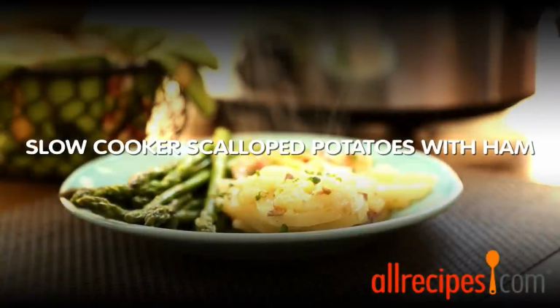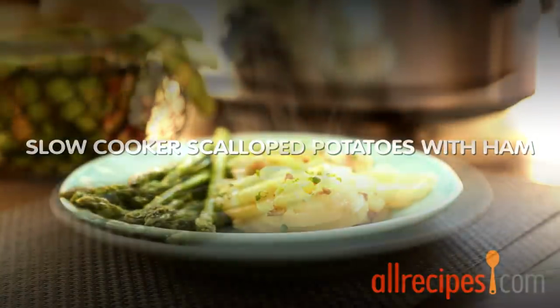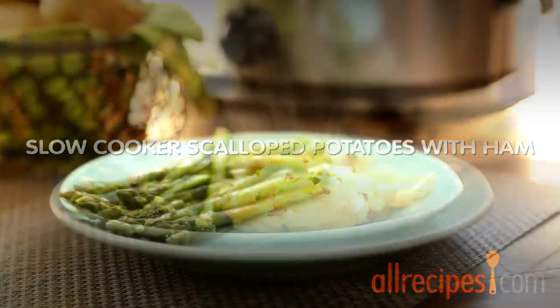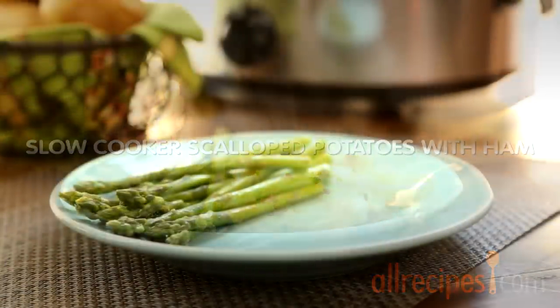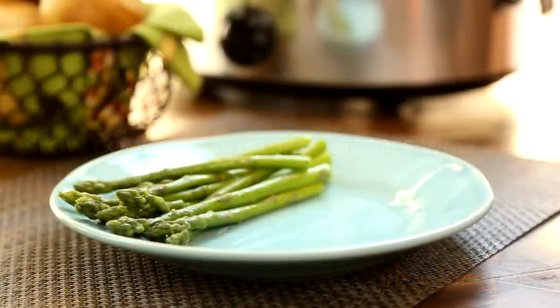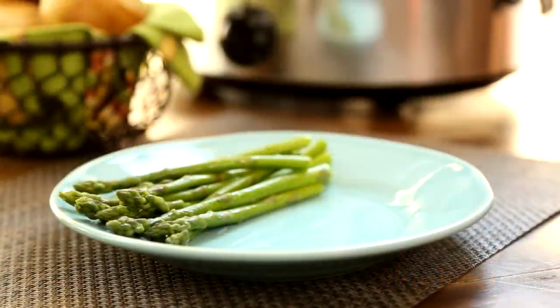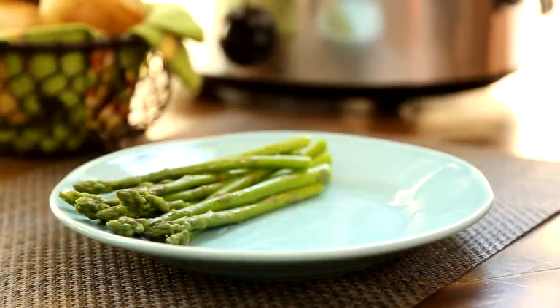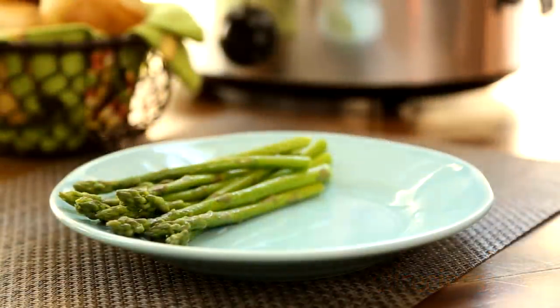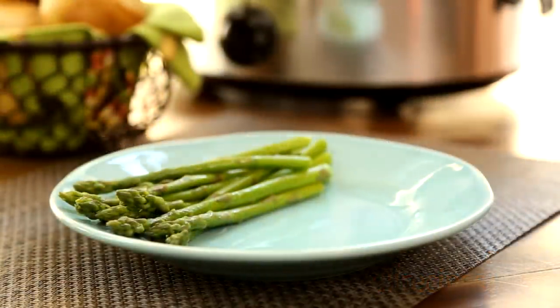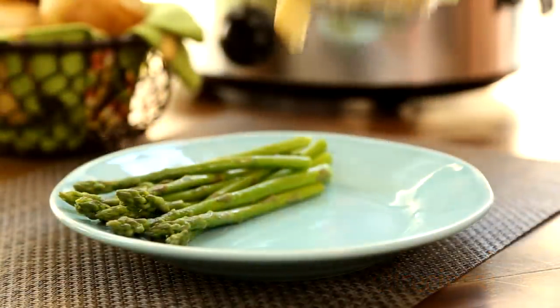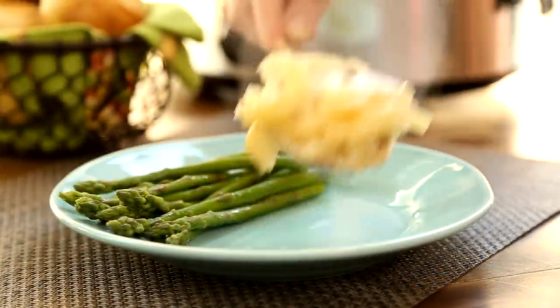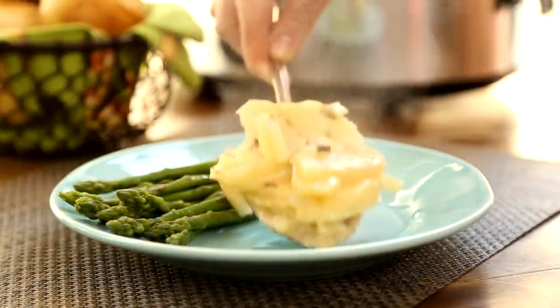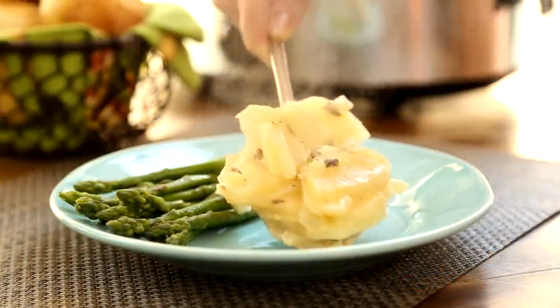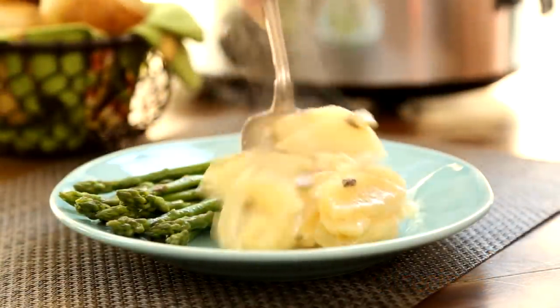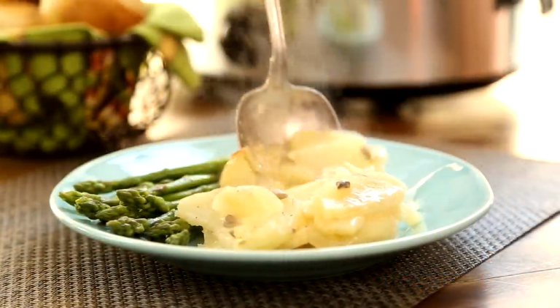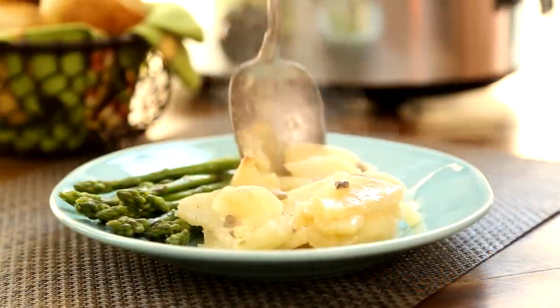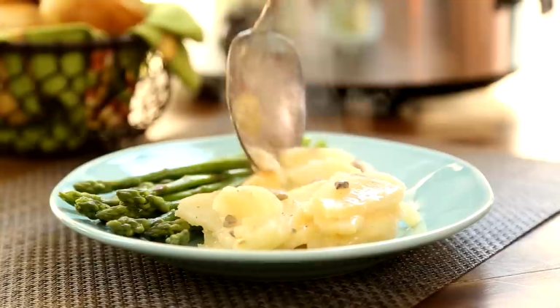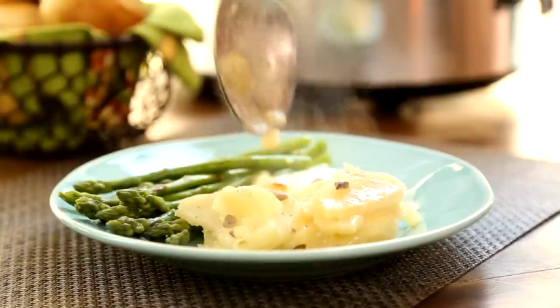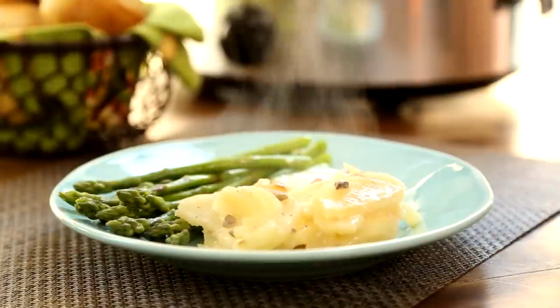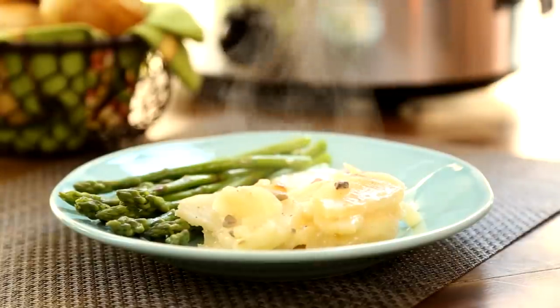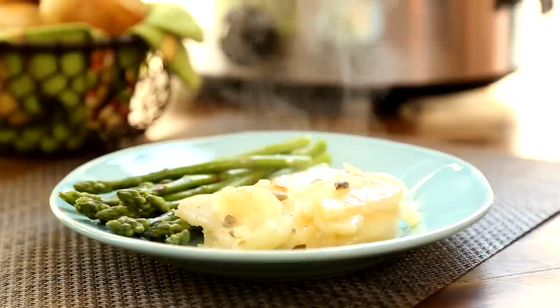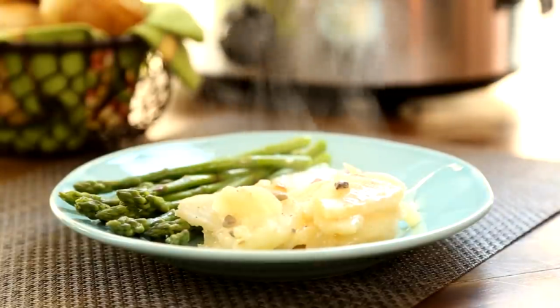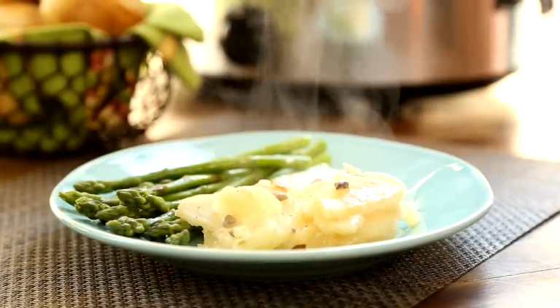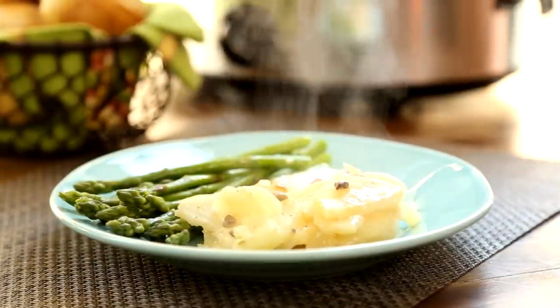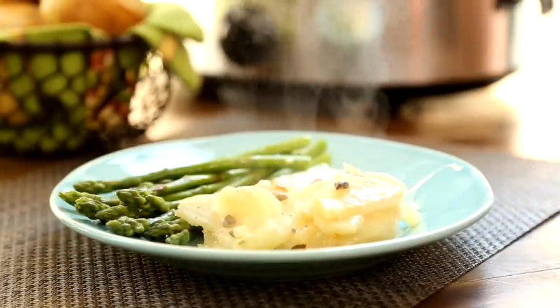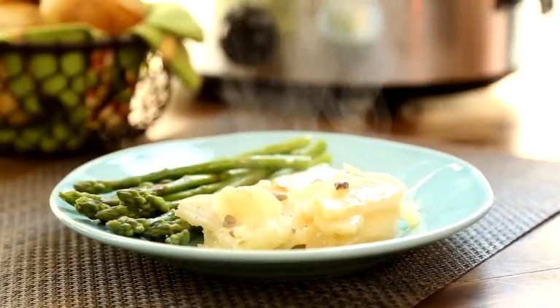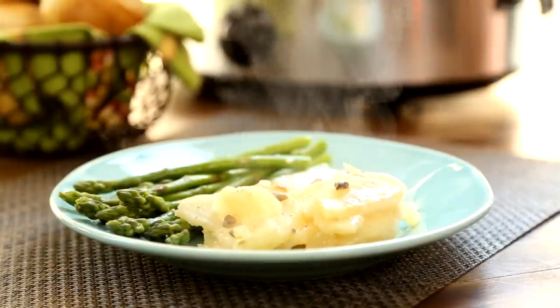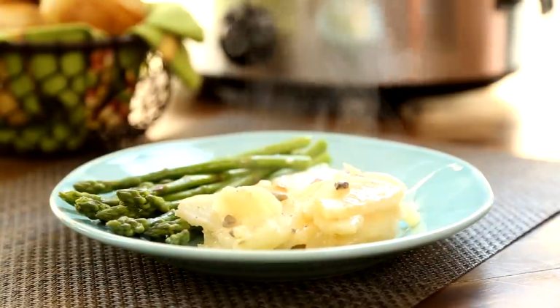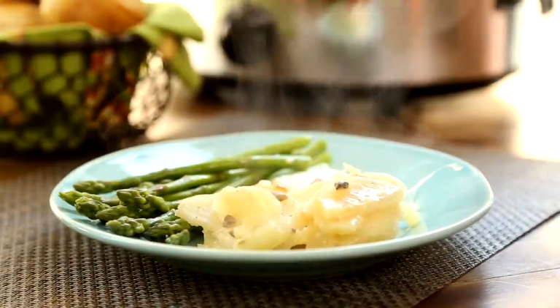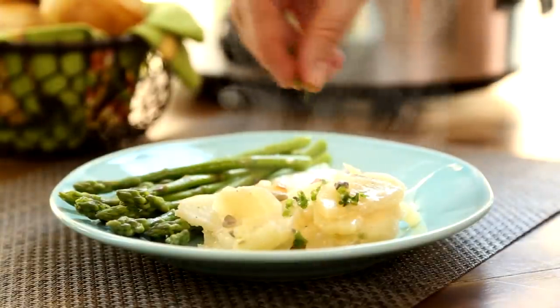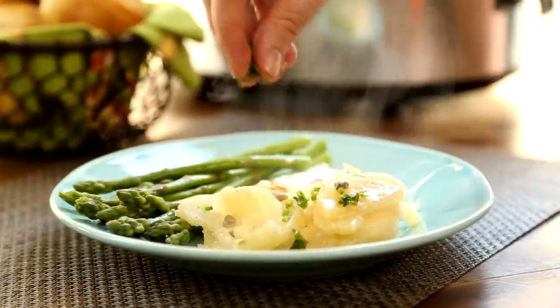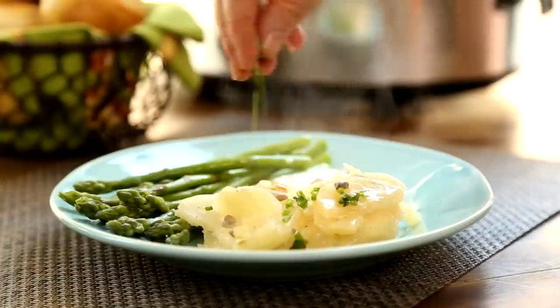Slow cooker scalloped potatoes with ham make a wonderful, comforting one-pot meal to prepare for your family, especially on a cold weekend night.